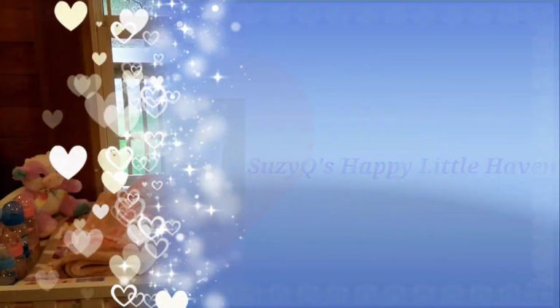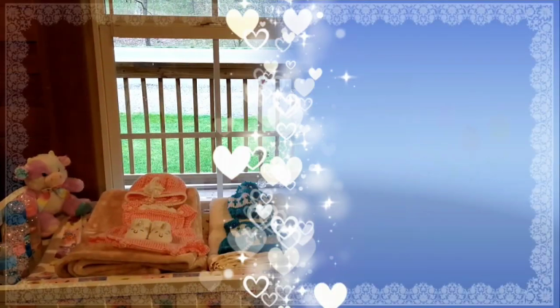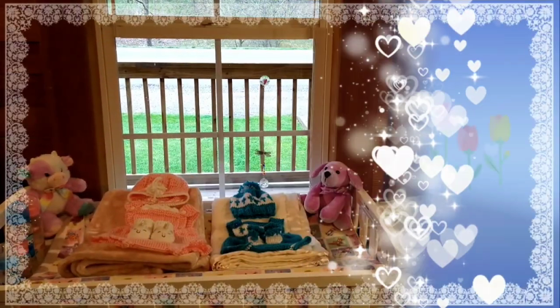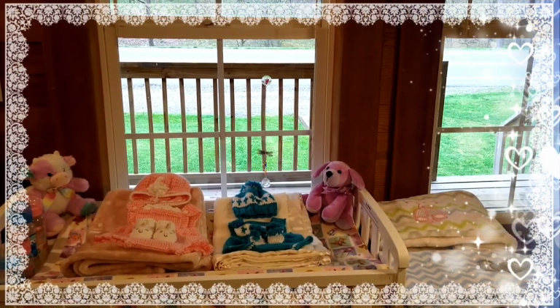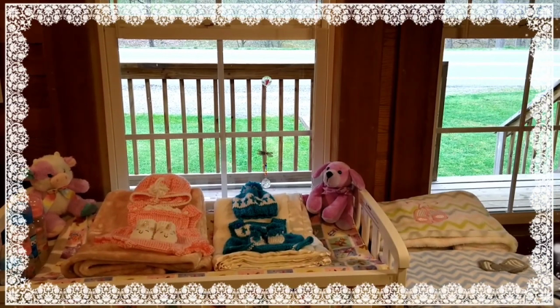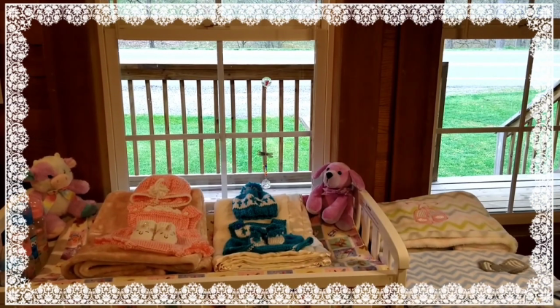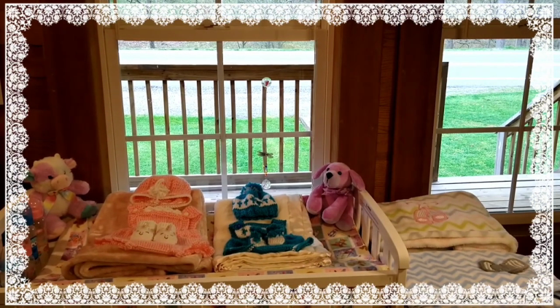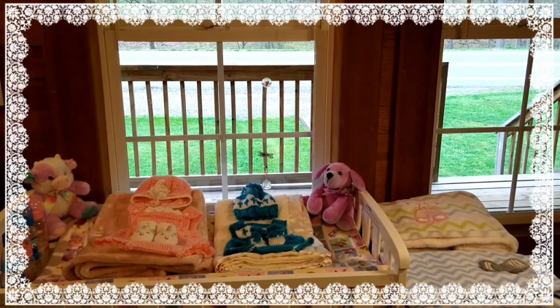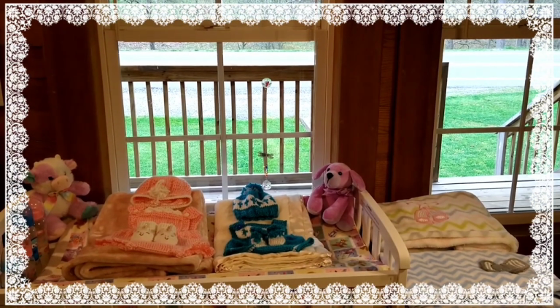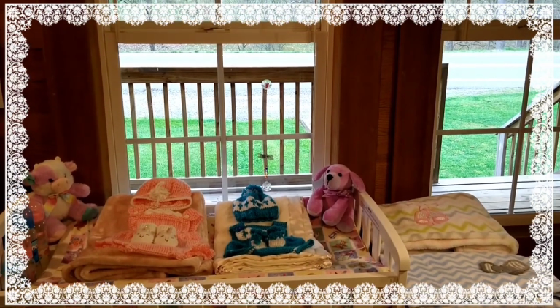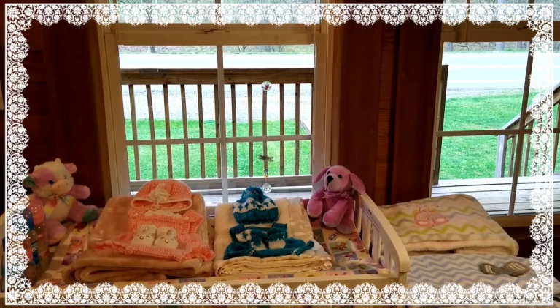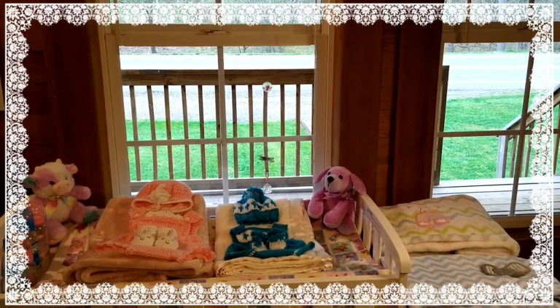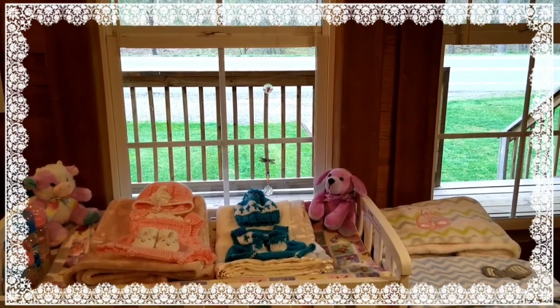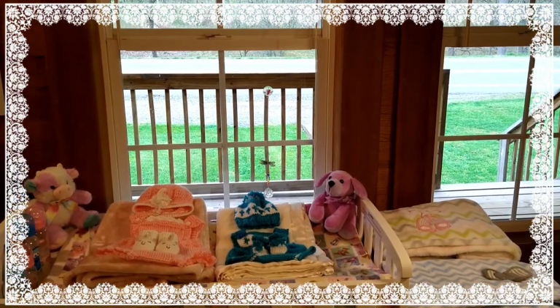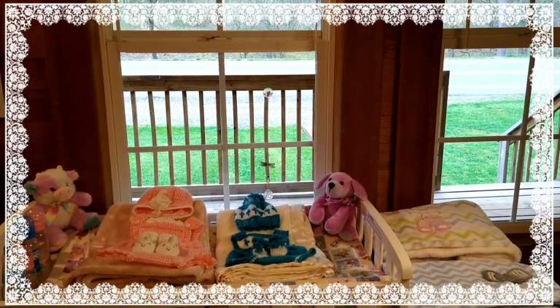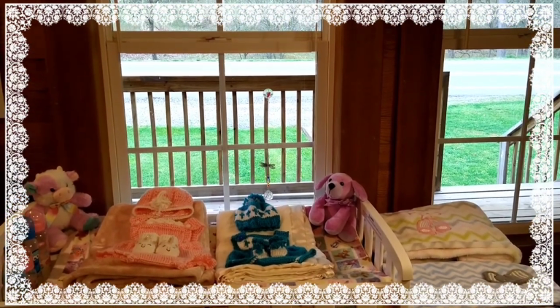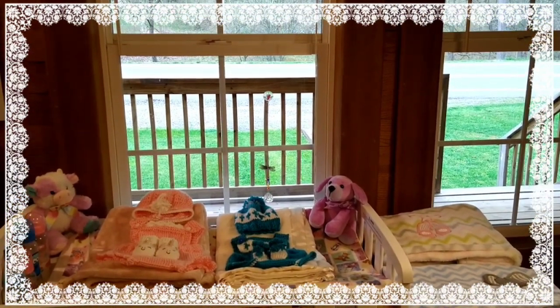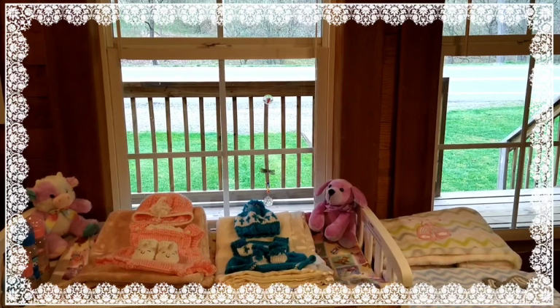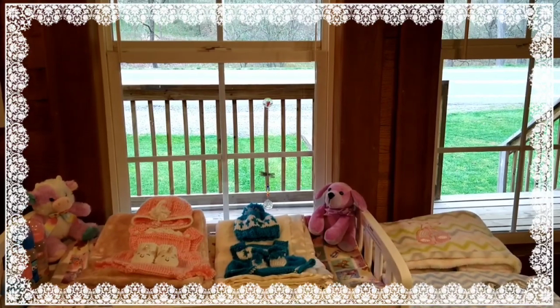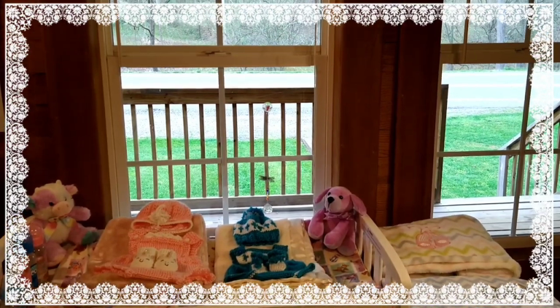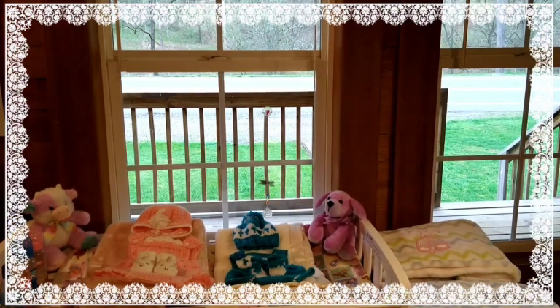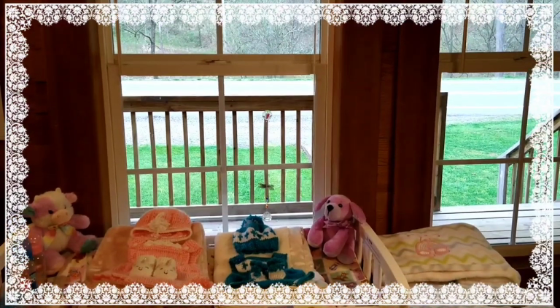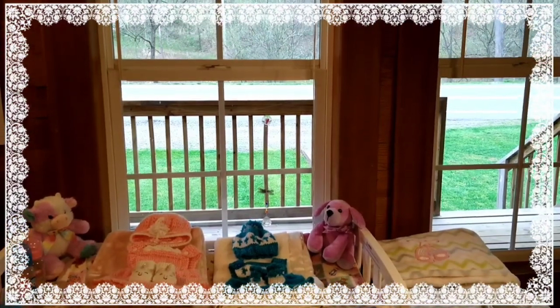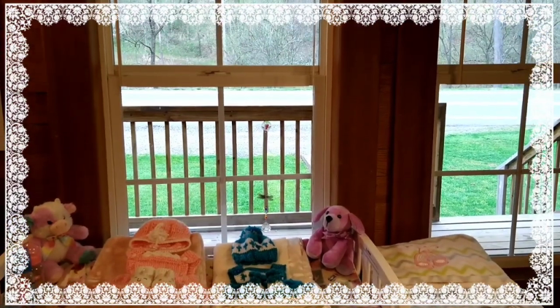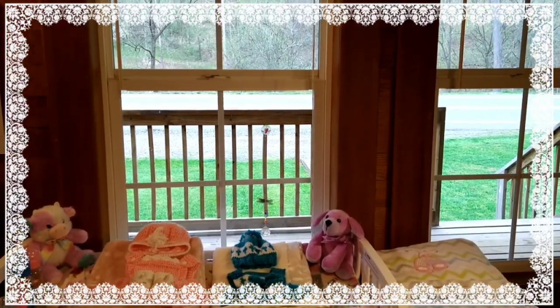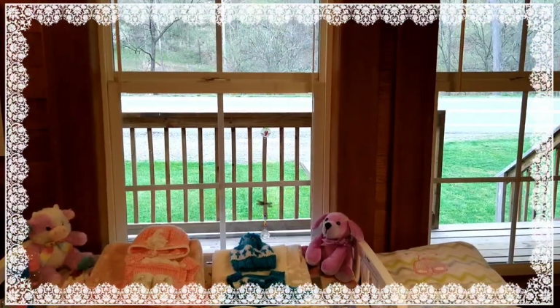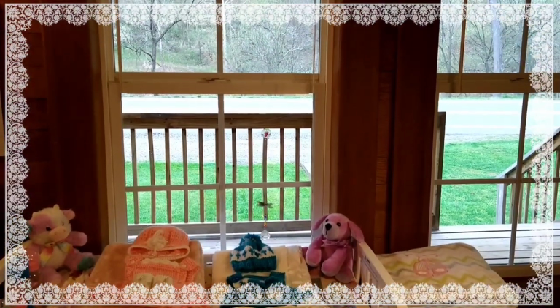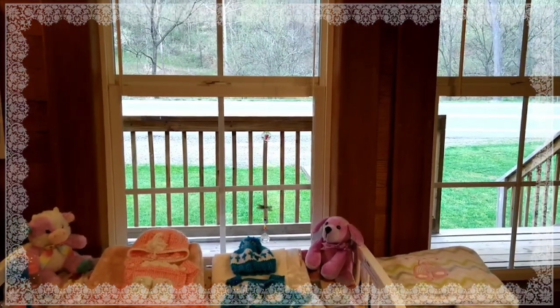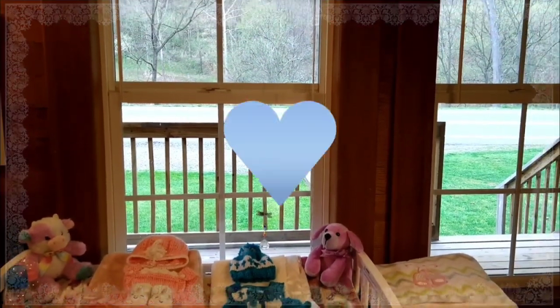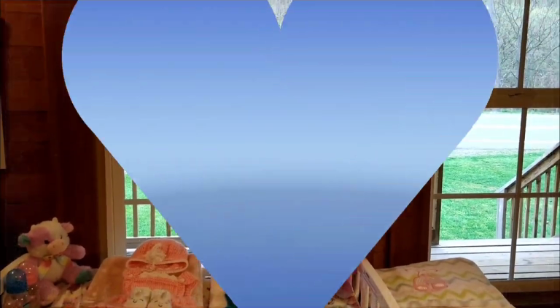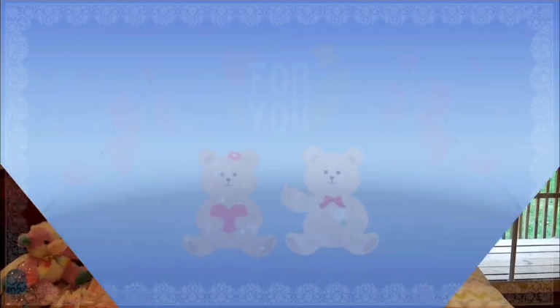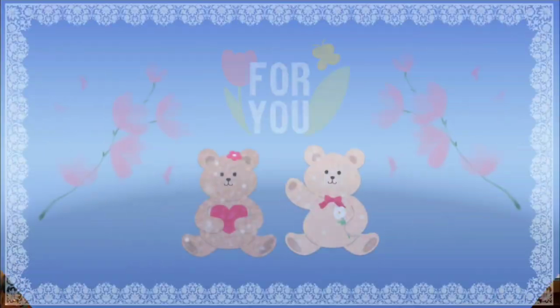Hello everyone, this is Suzy Q of Suzy Q's Happy Little Haven and welcome to my nursery room window.